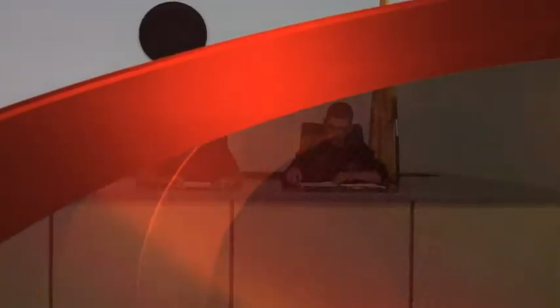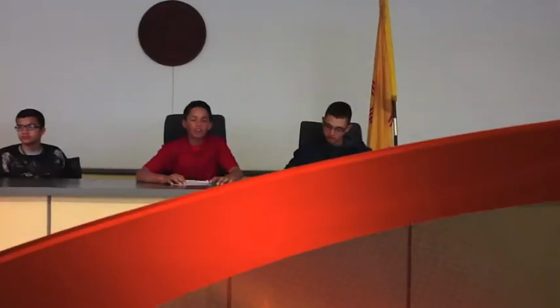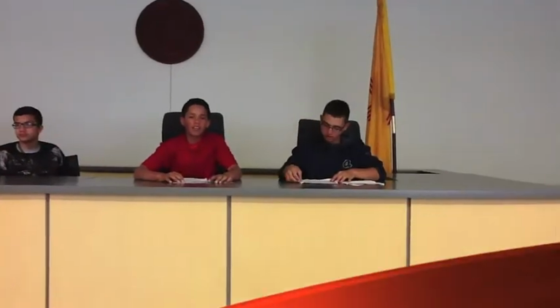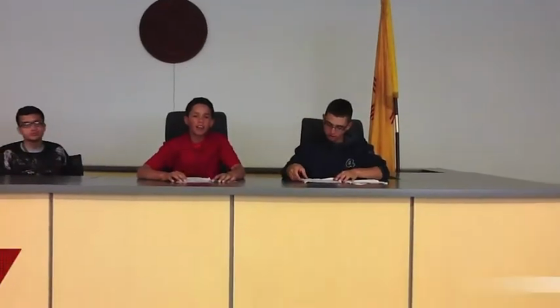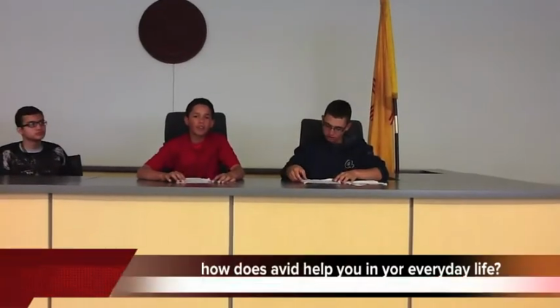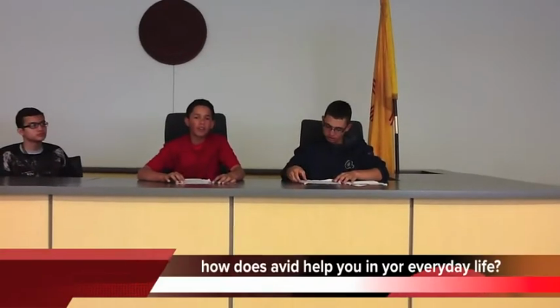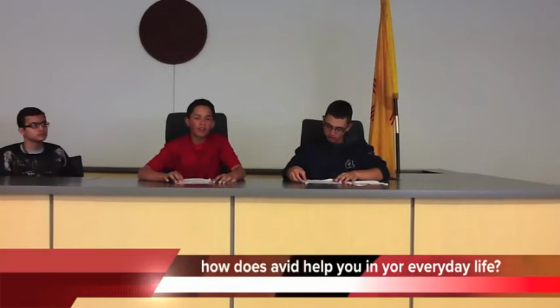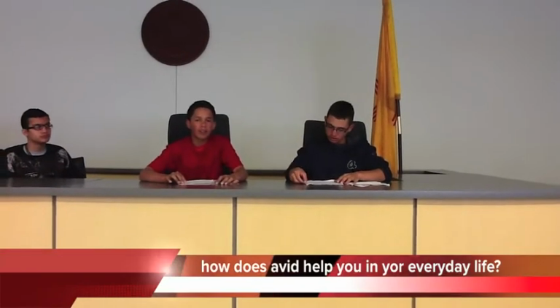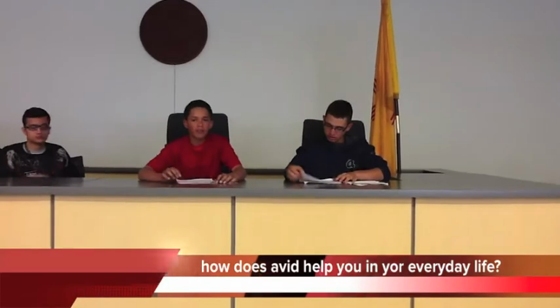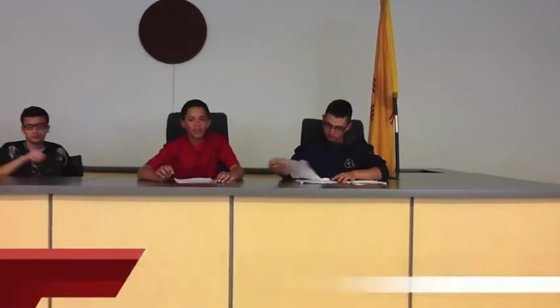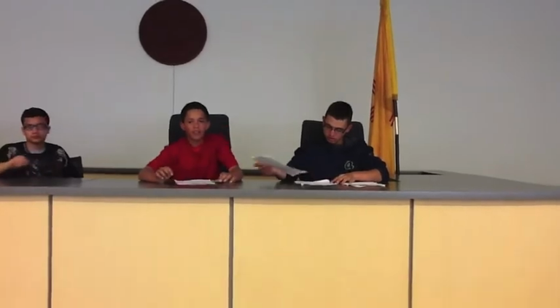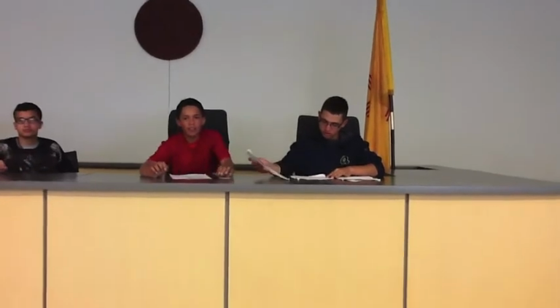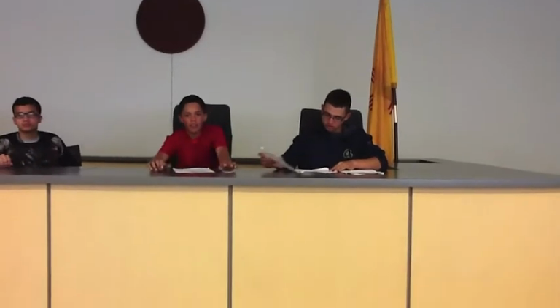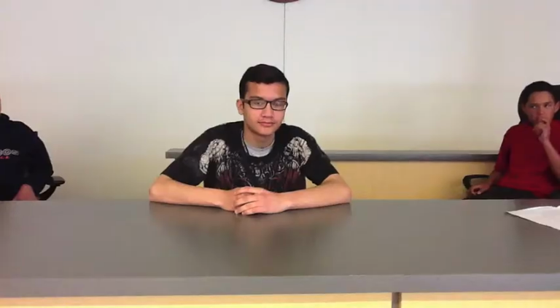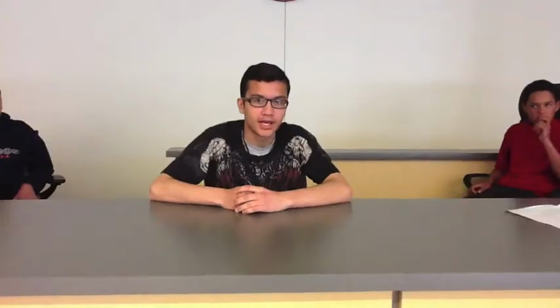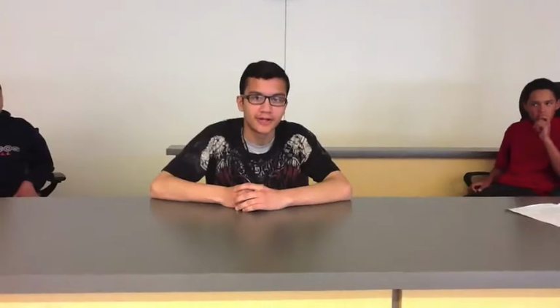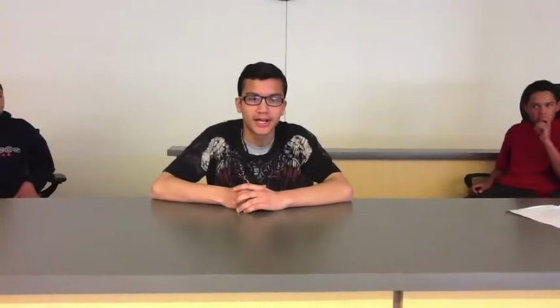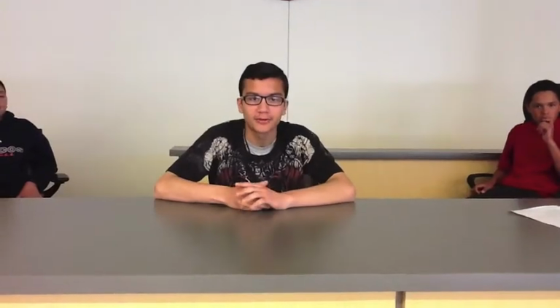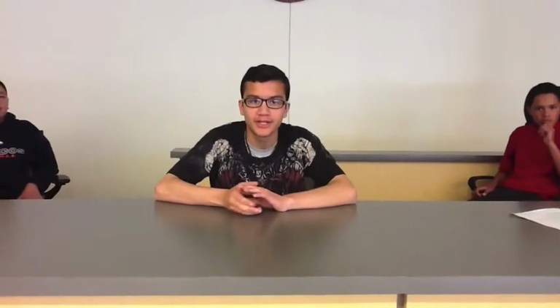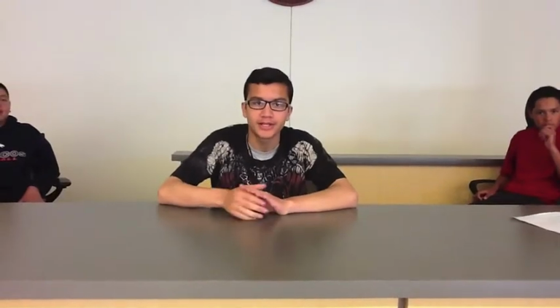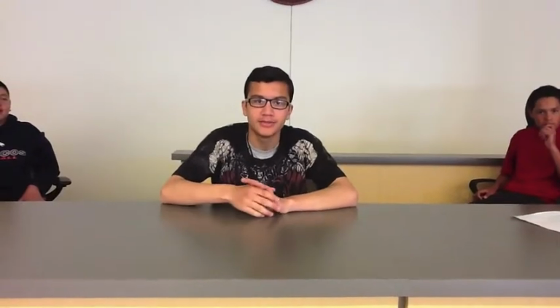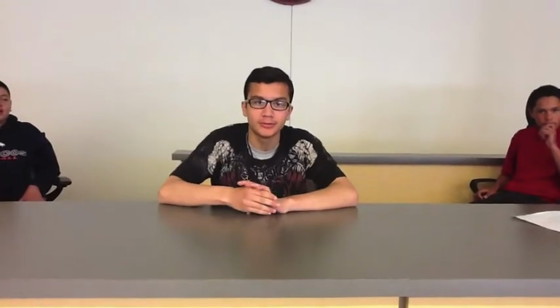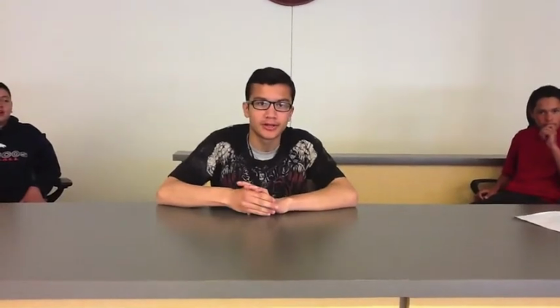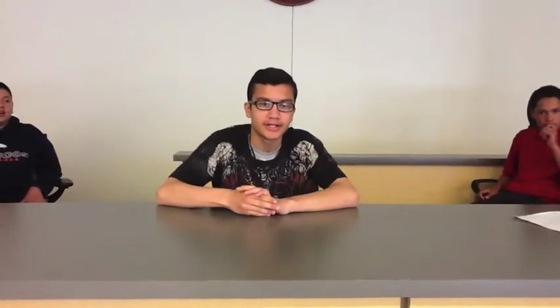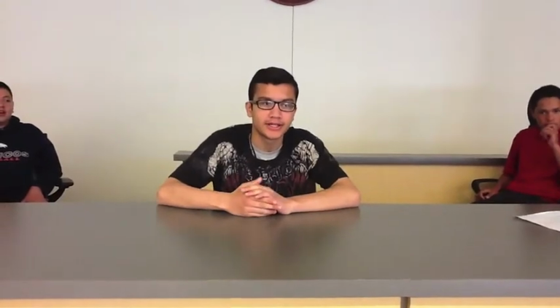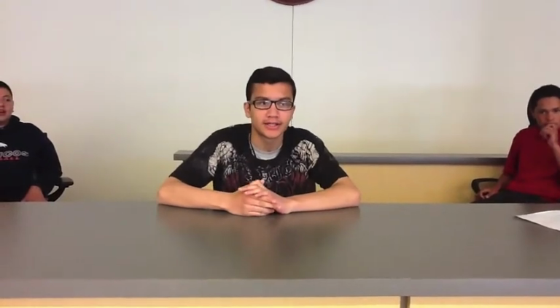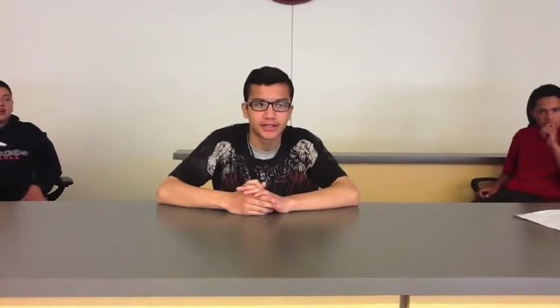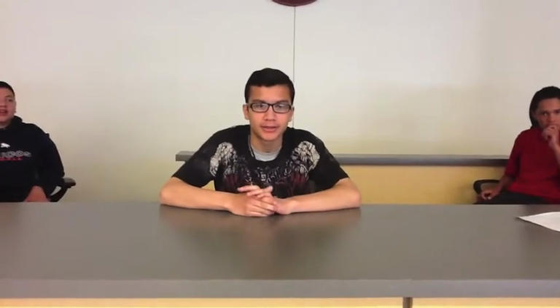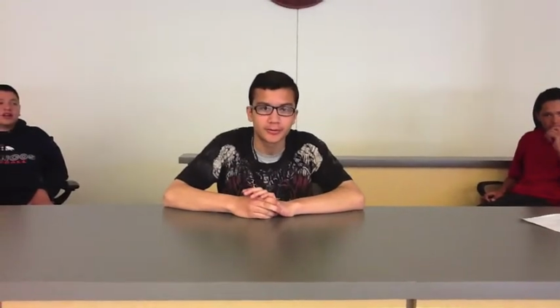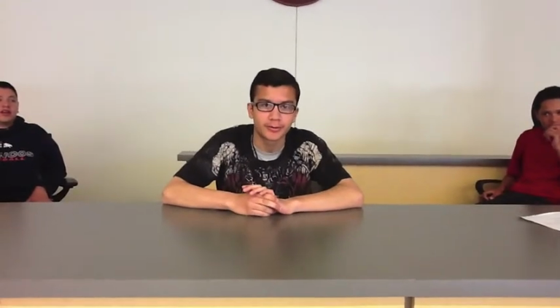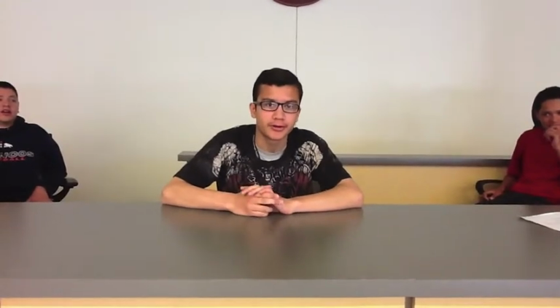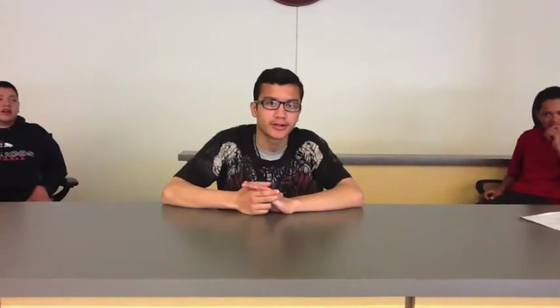How does AVID help you in your everyday life? AVID helps me keep organized and it helps me prepare for college.